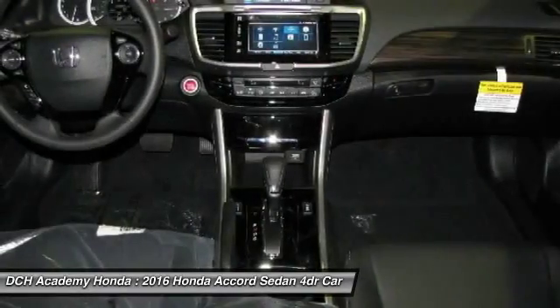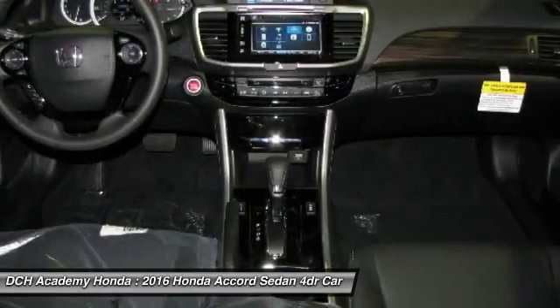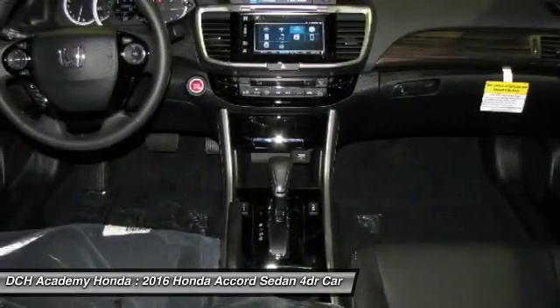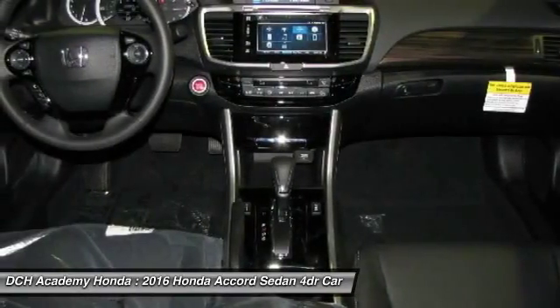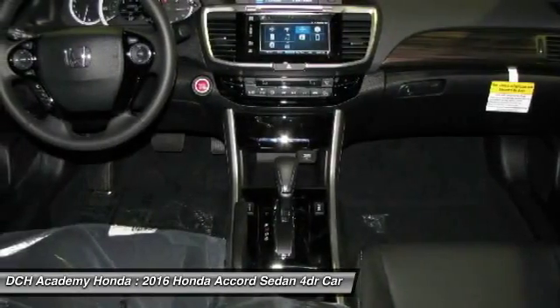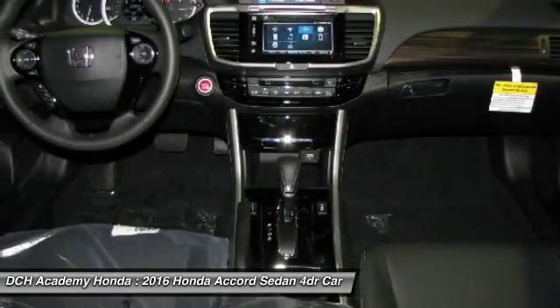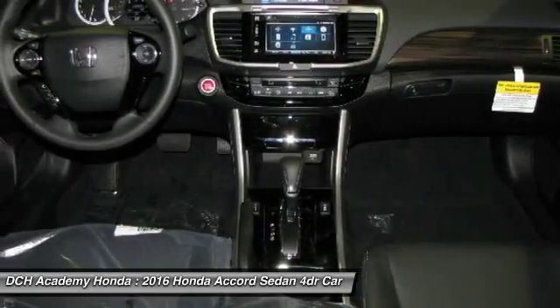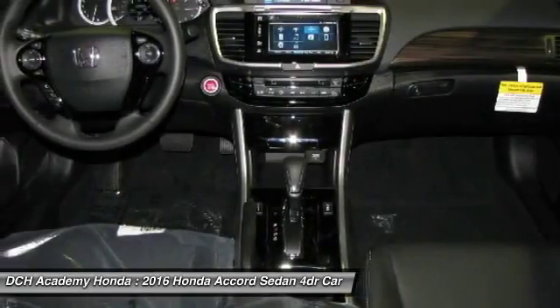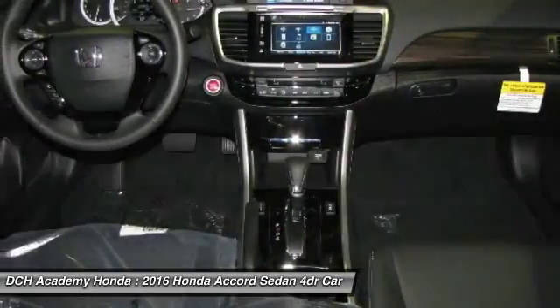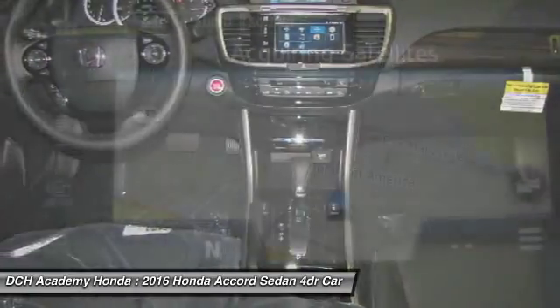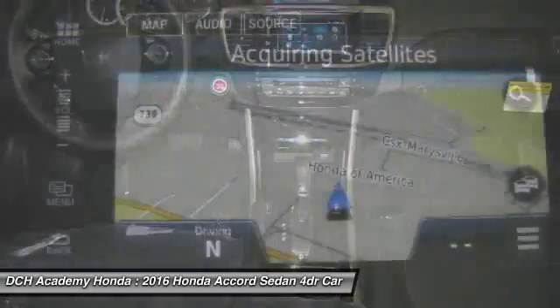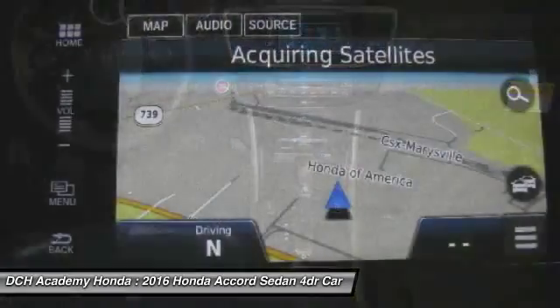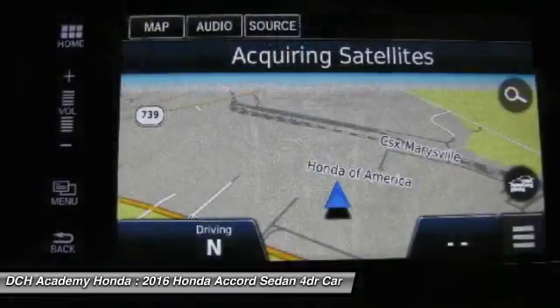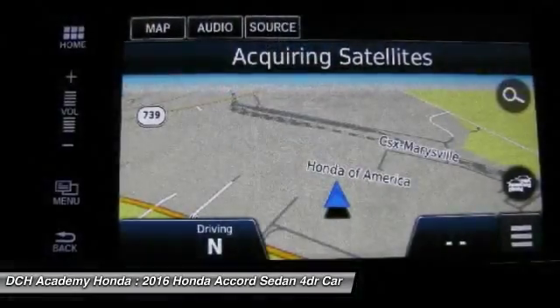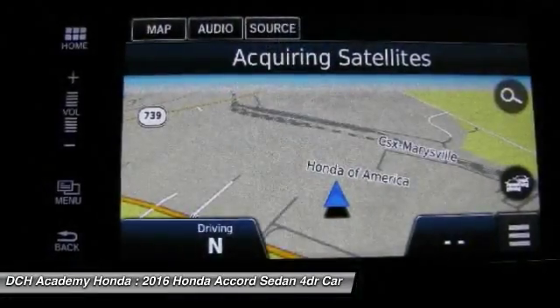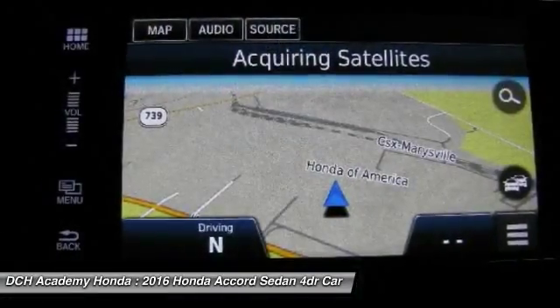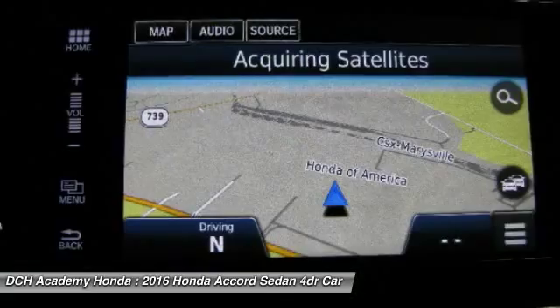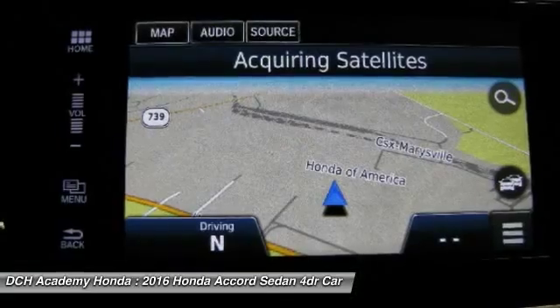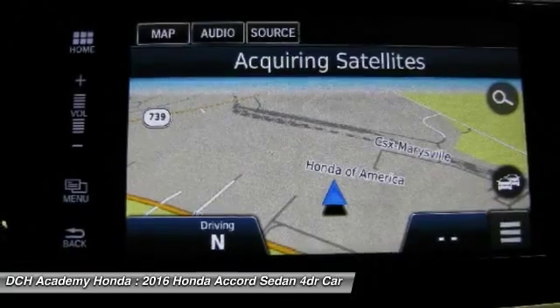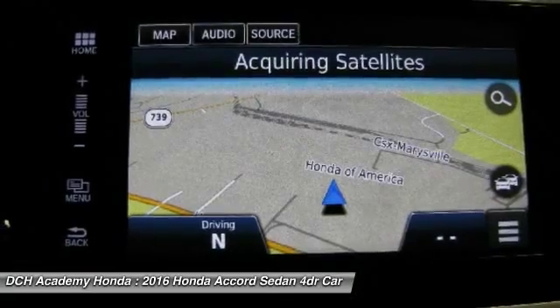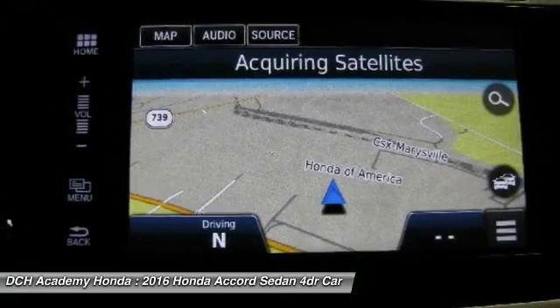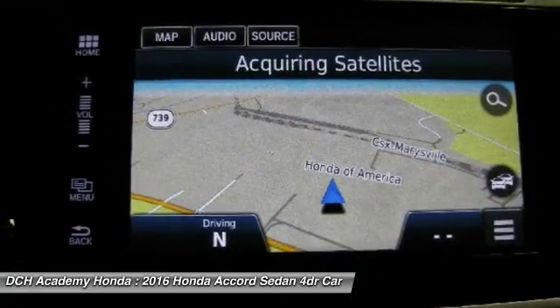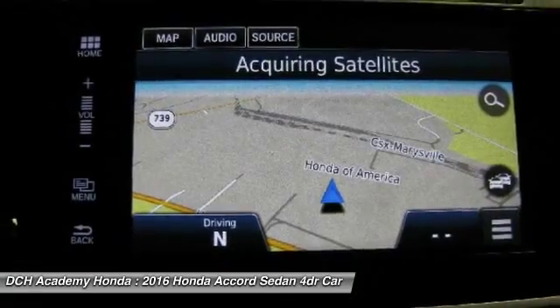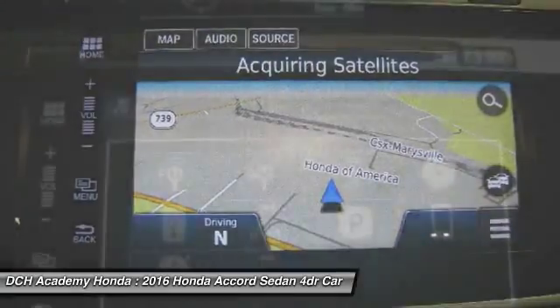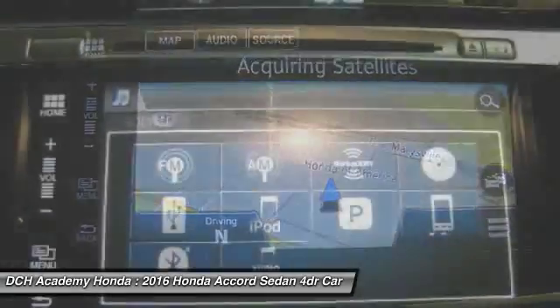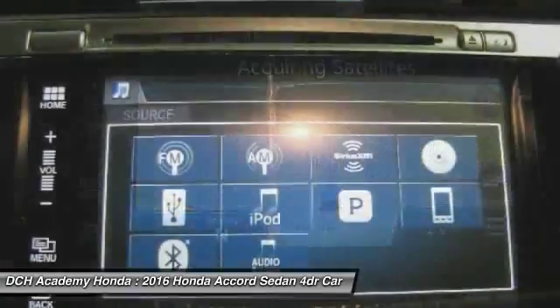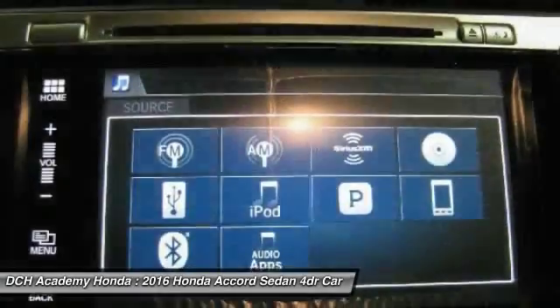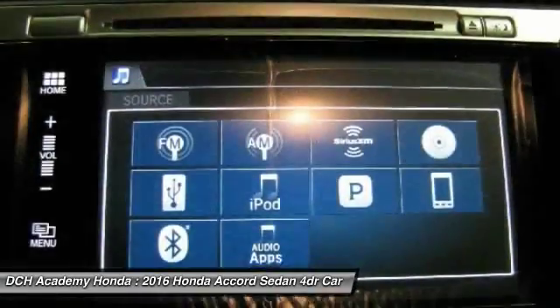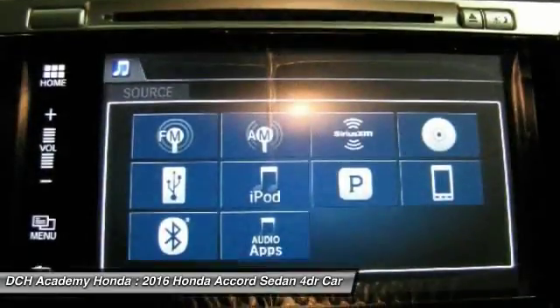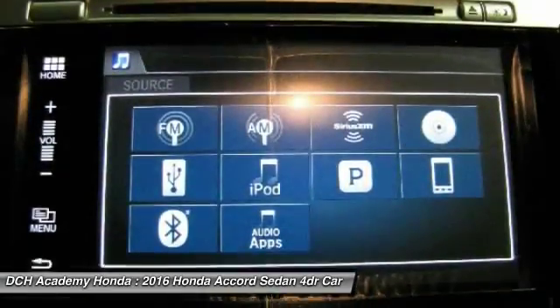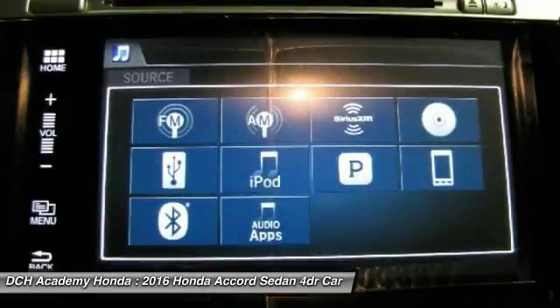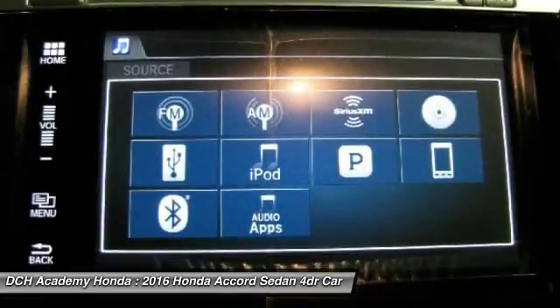Leather-wrapped steering wheel, moonroof, adjustable steering wheel, power steering, aluminum wheels.